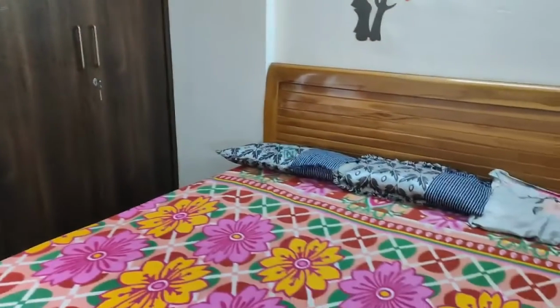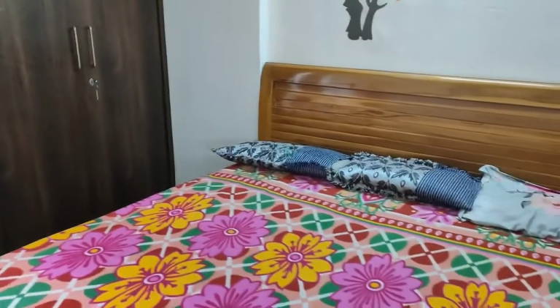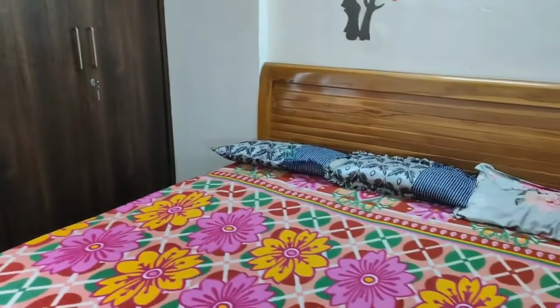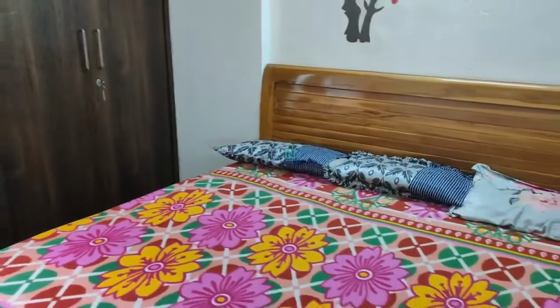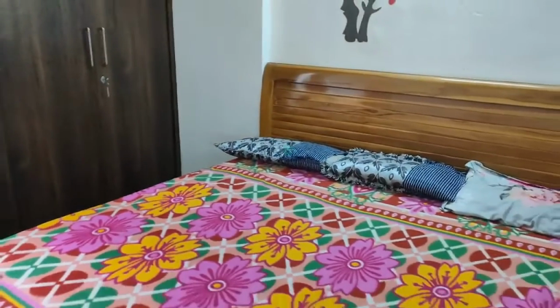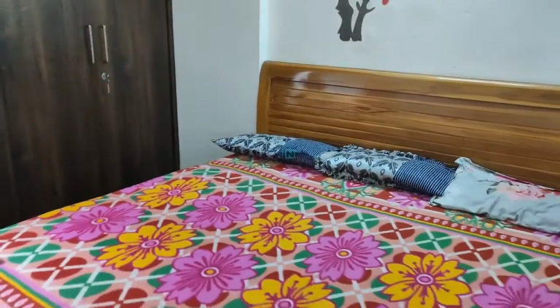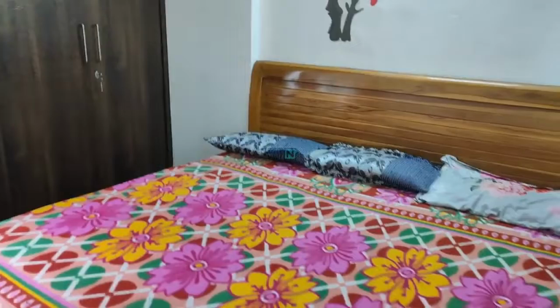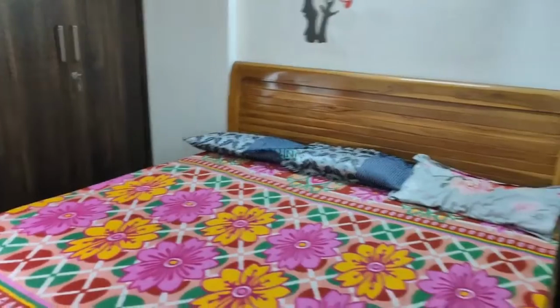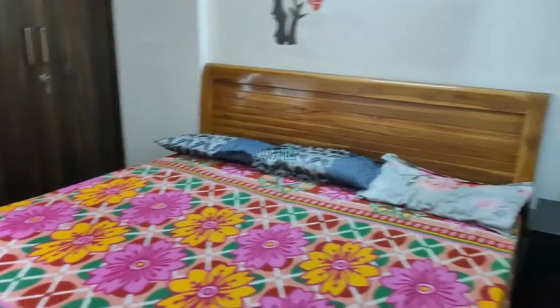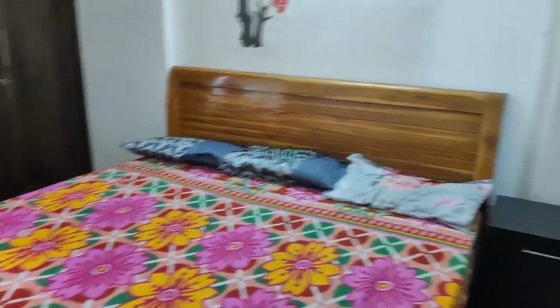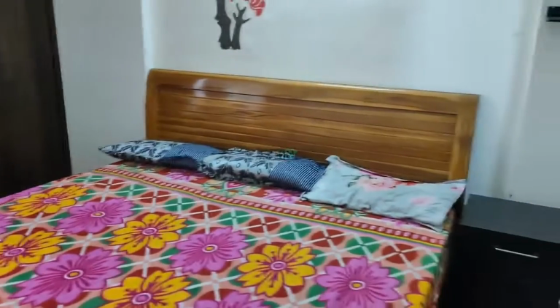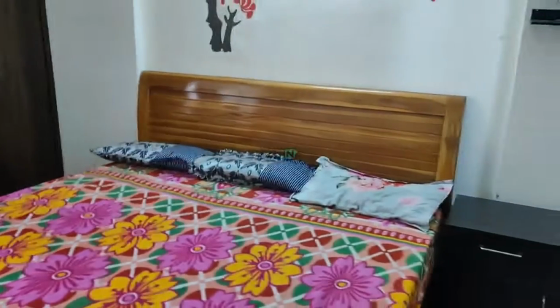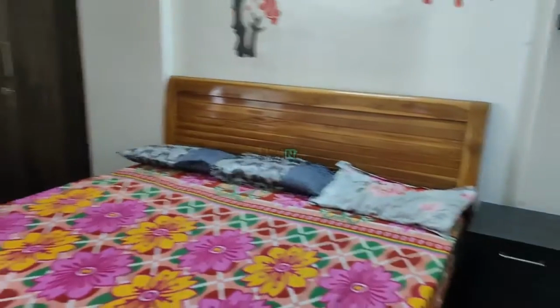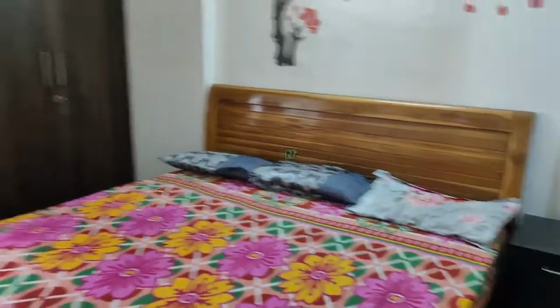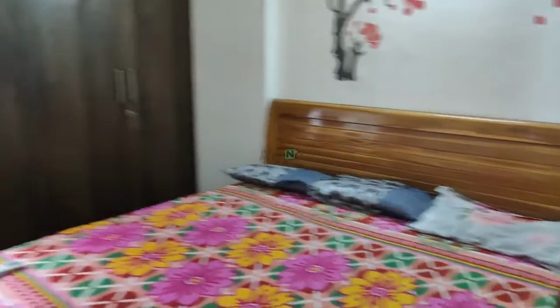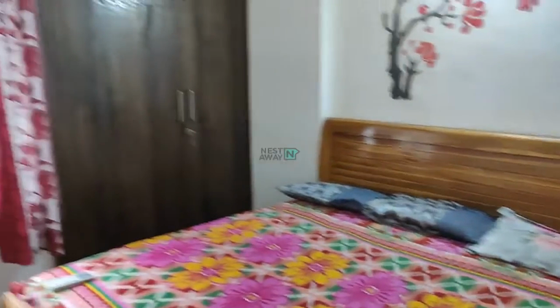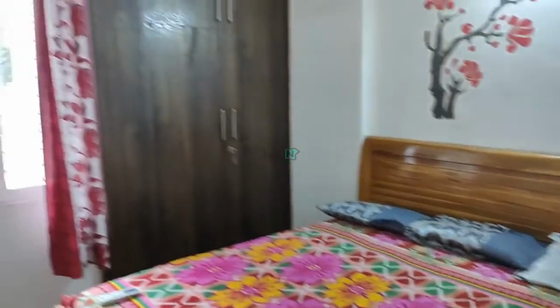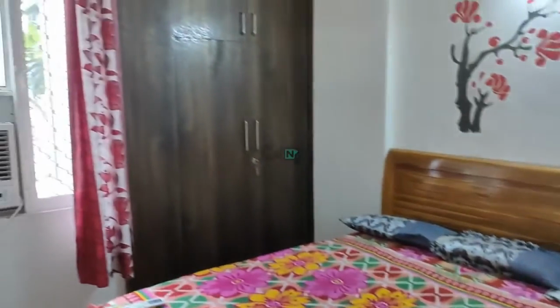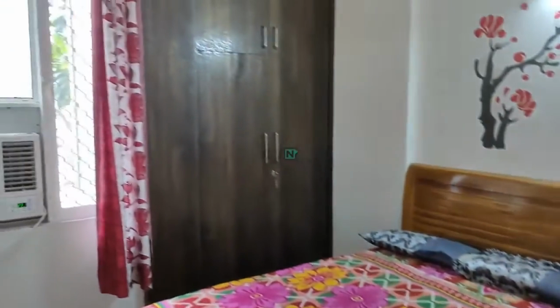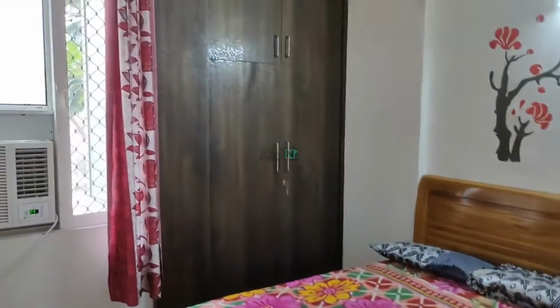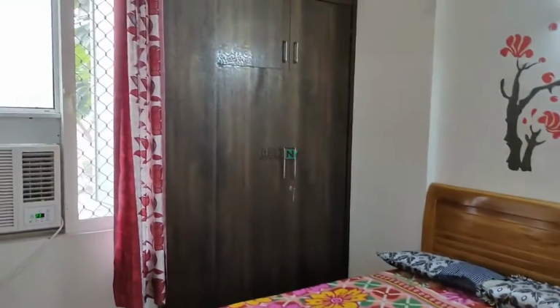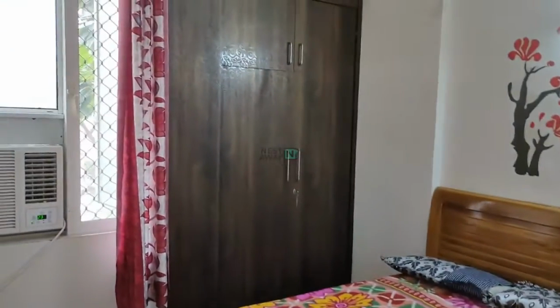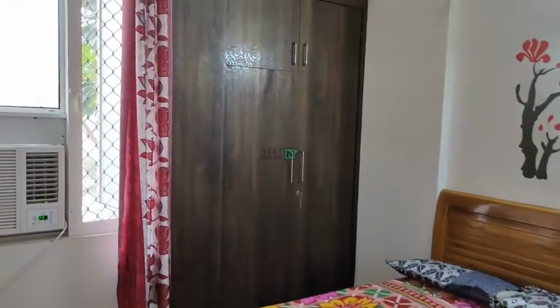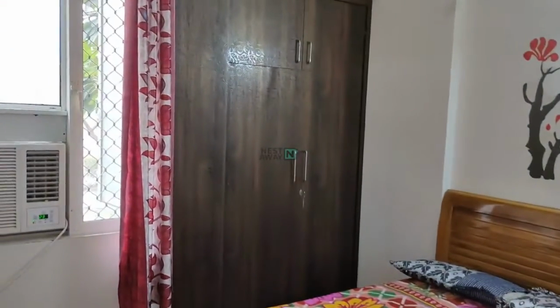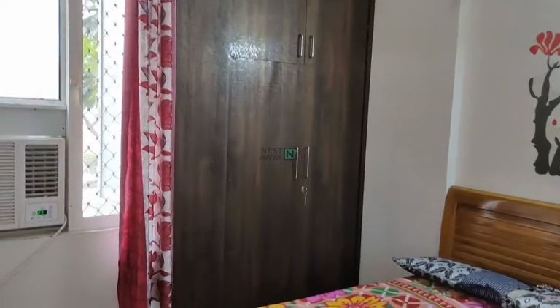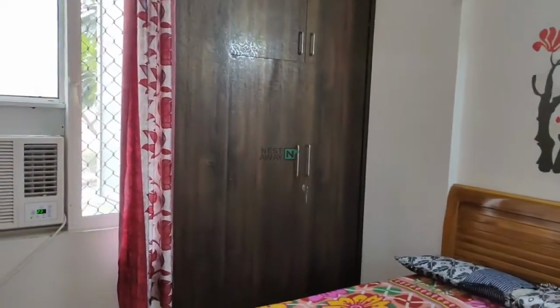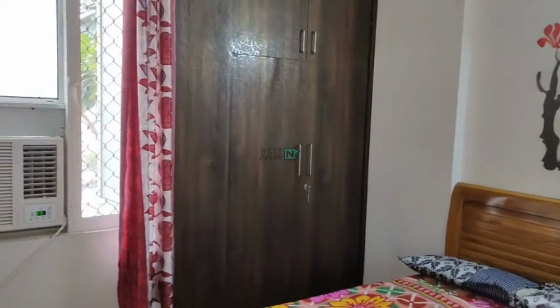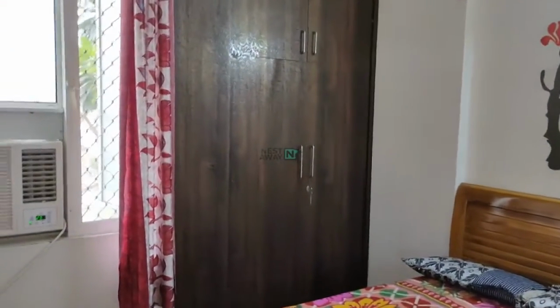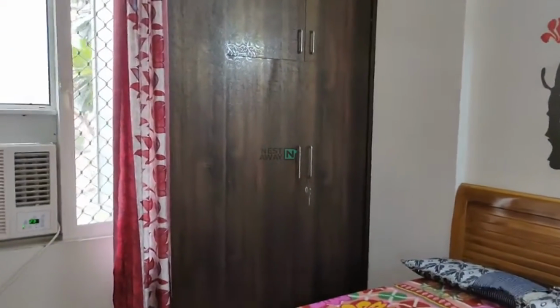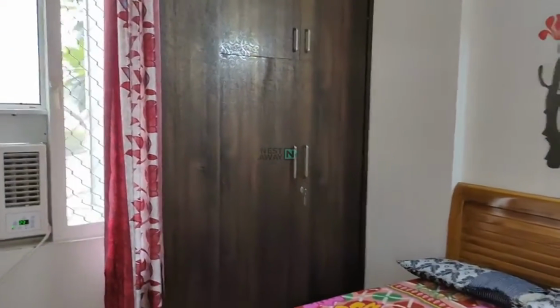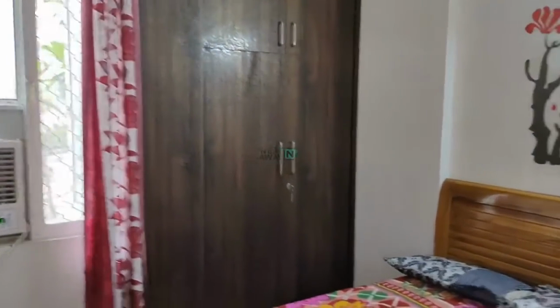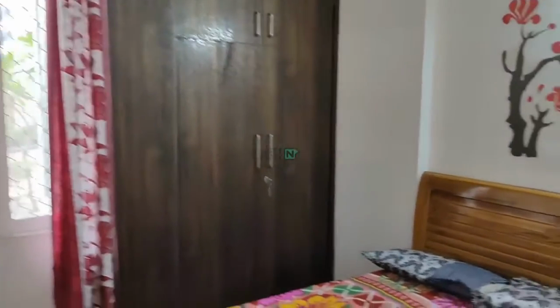Double bed with mattress and side table. Inbuilt cupboards.